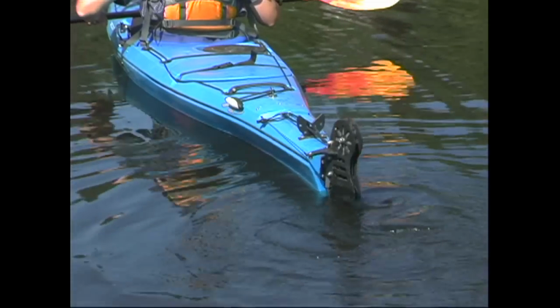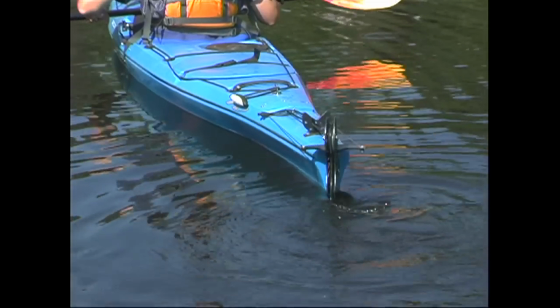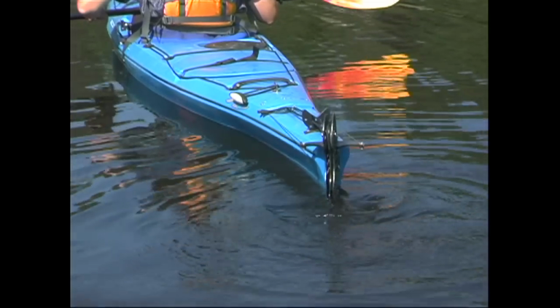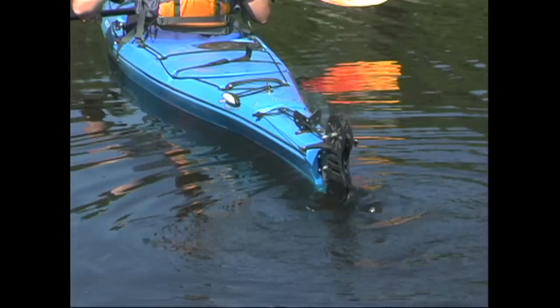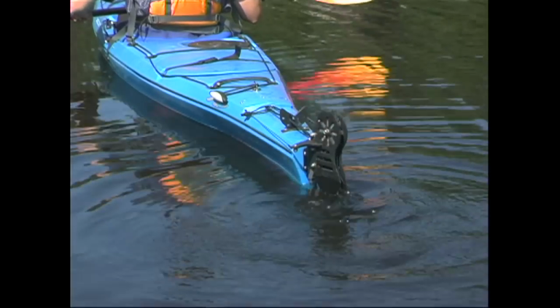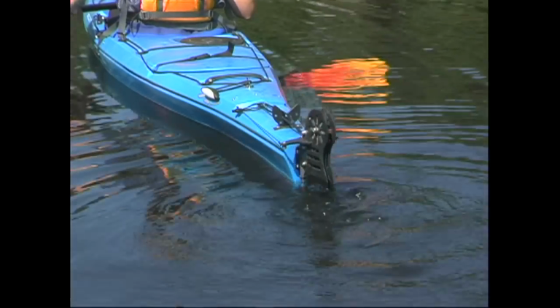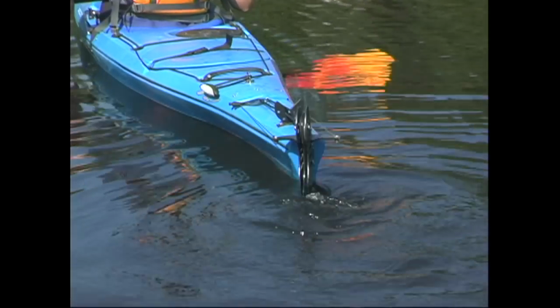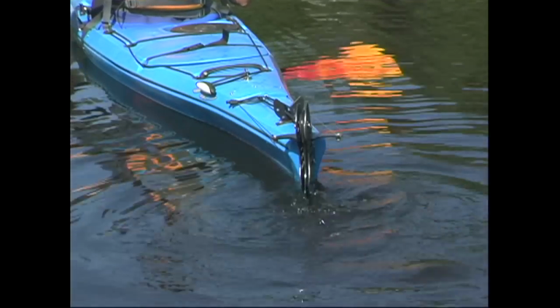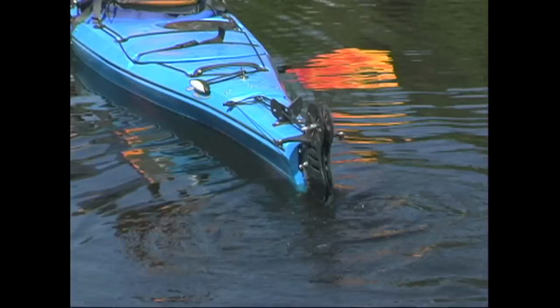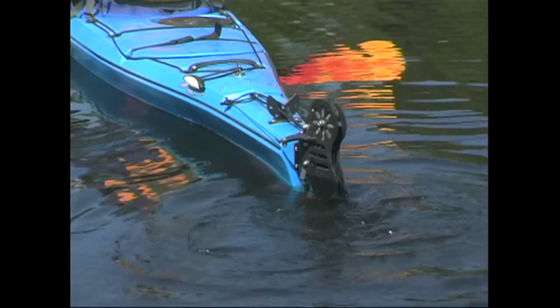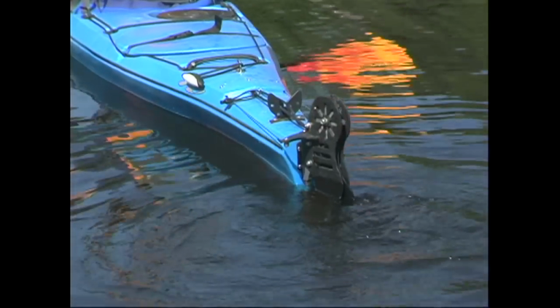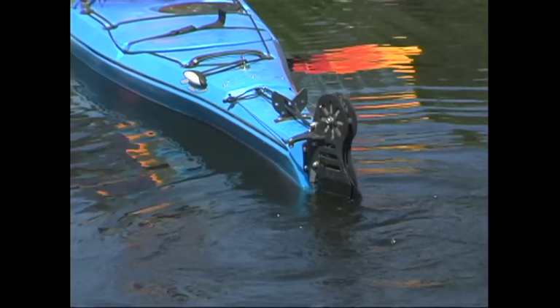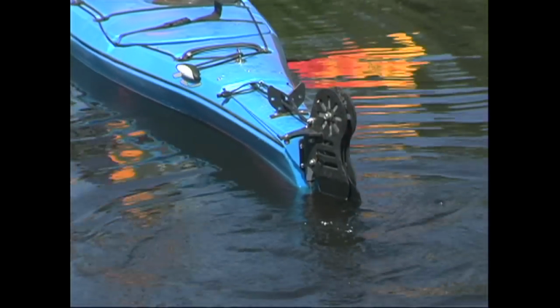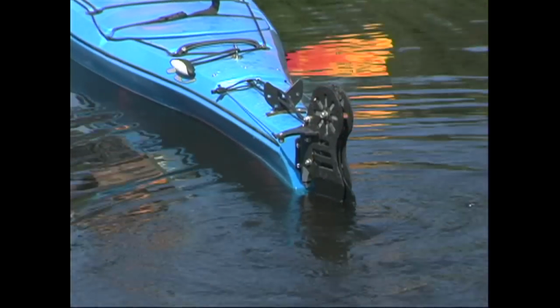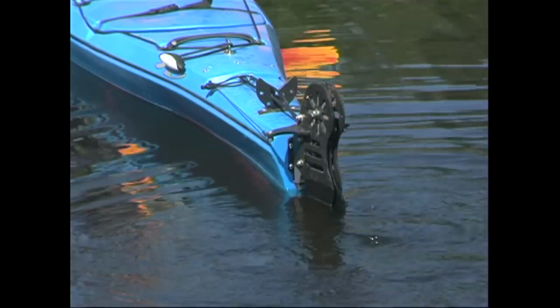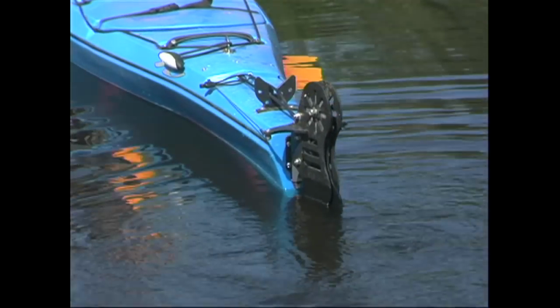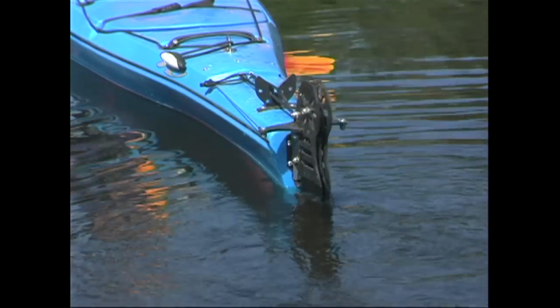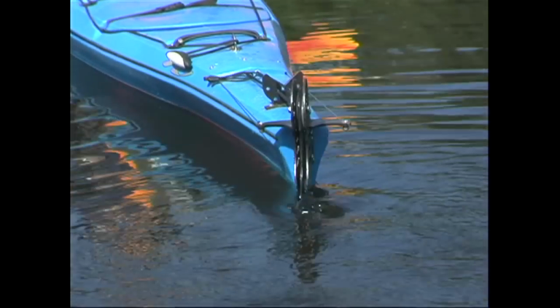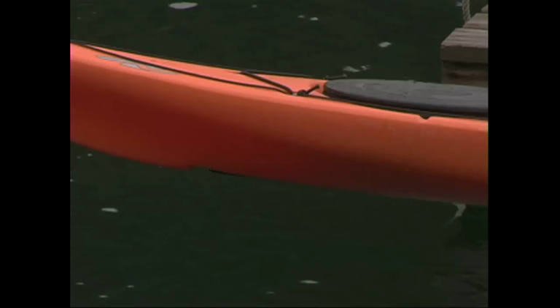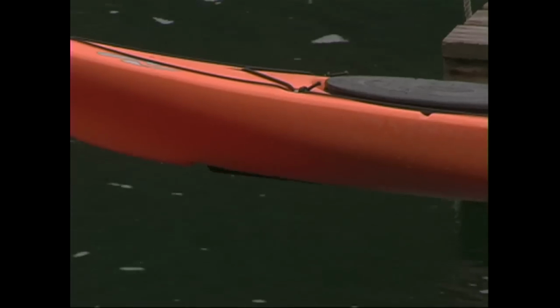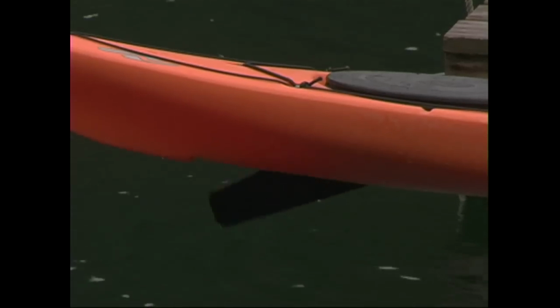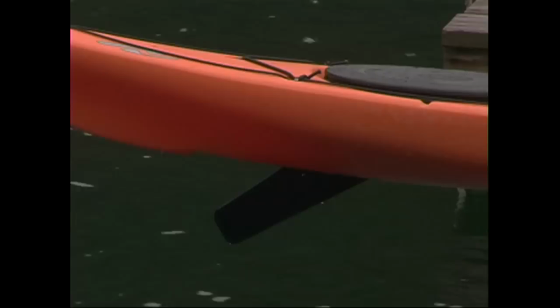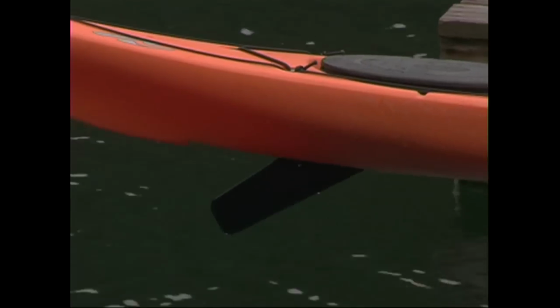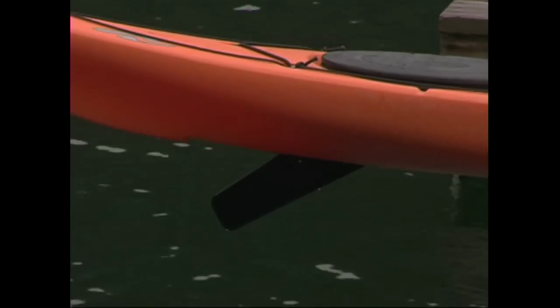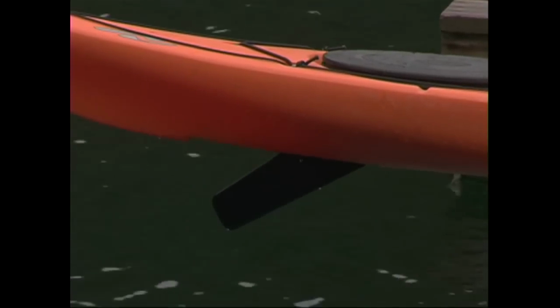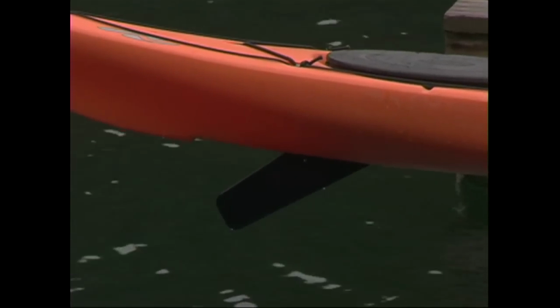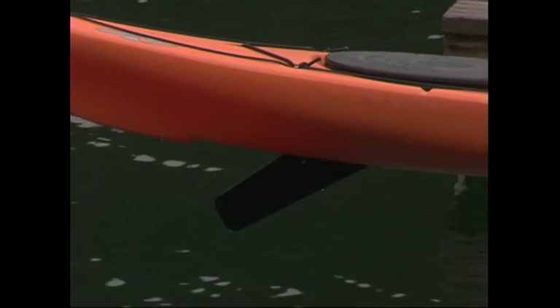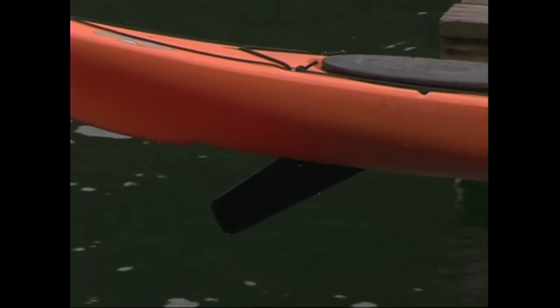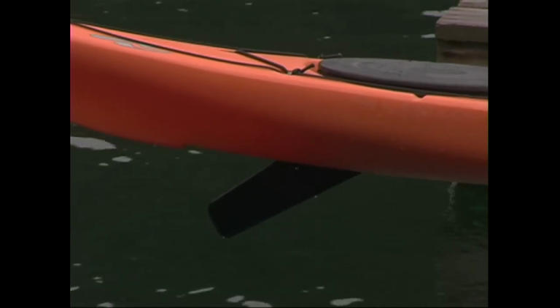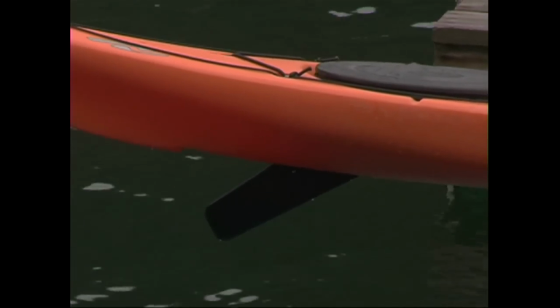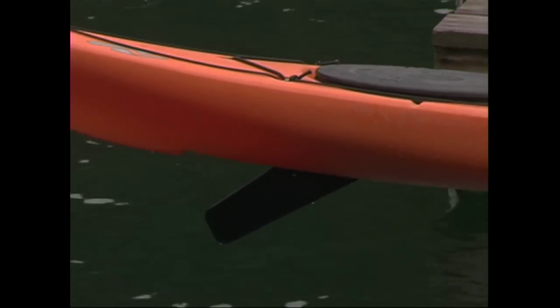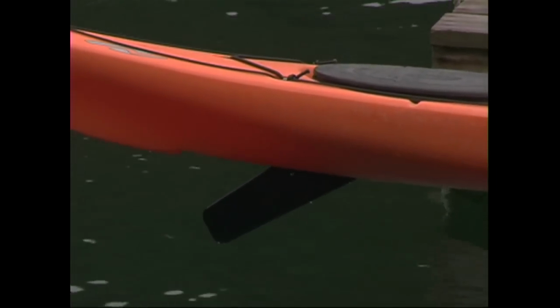Rudders swivel side-to-side in the horizontal plane and are controlled by foot pedals. Skegs simply drop straight into the water and help the boat go straight.